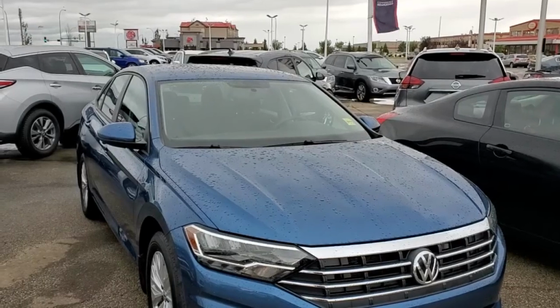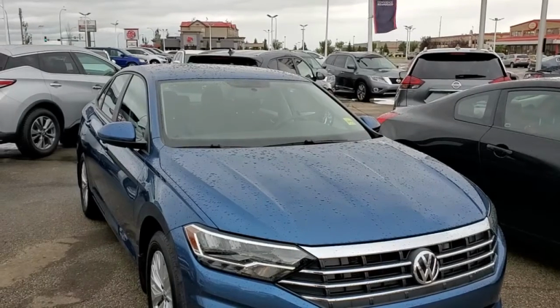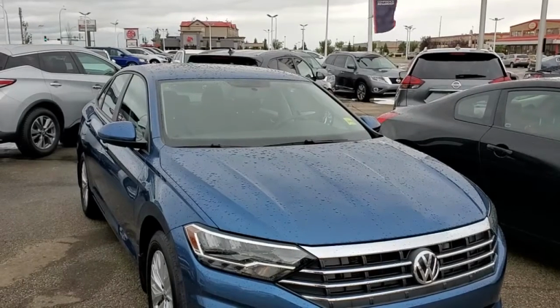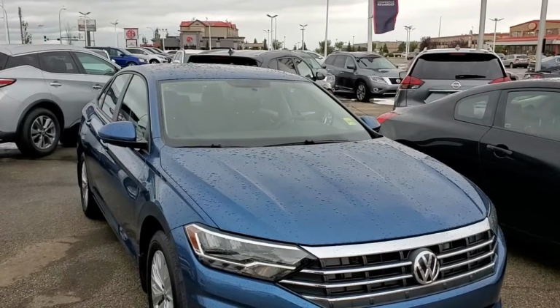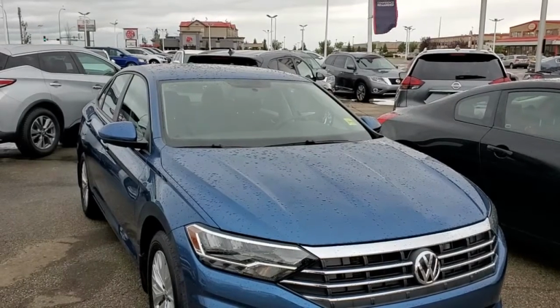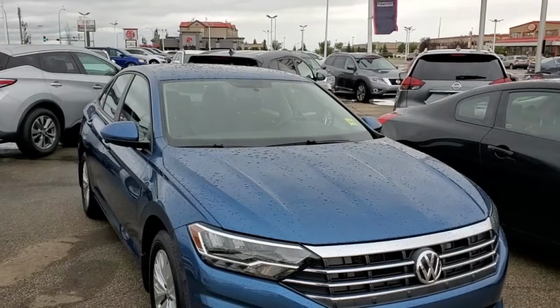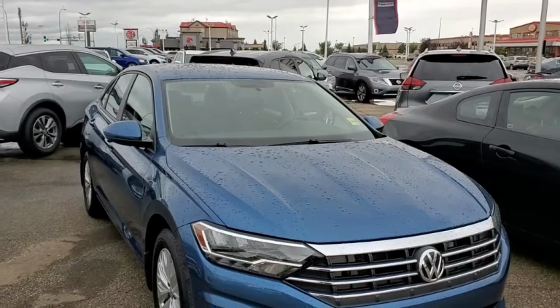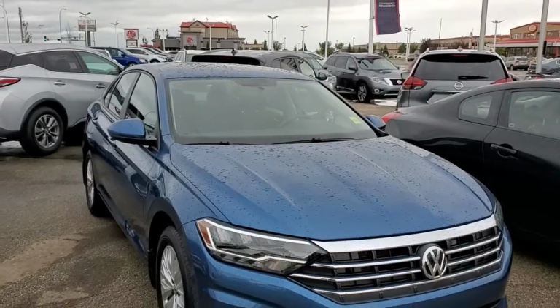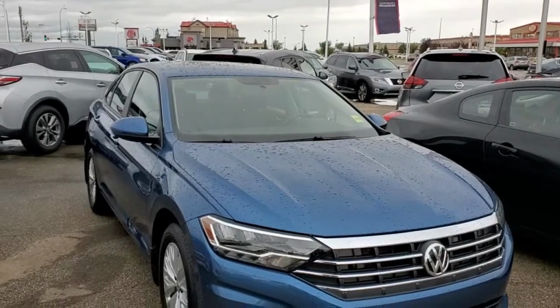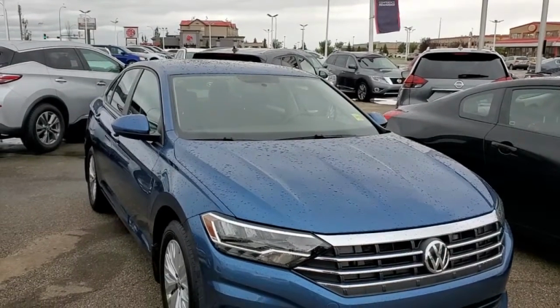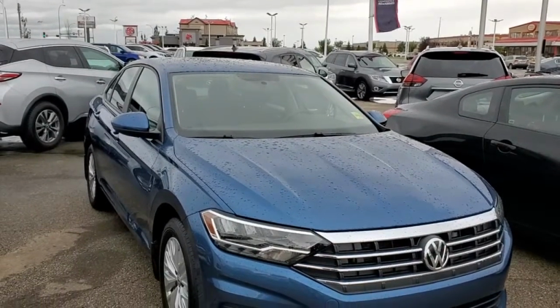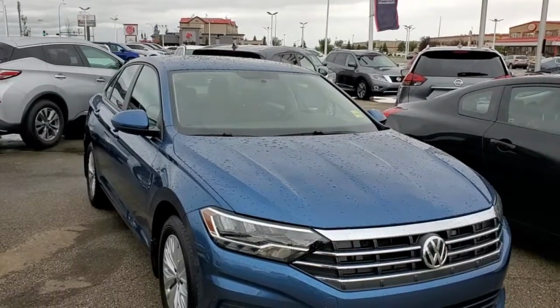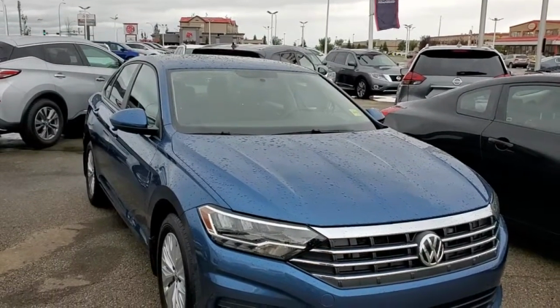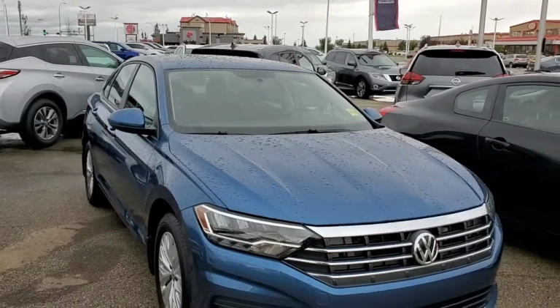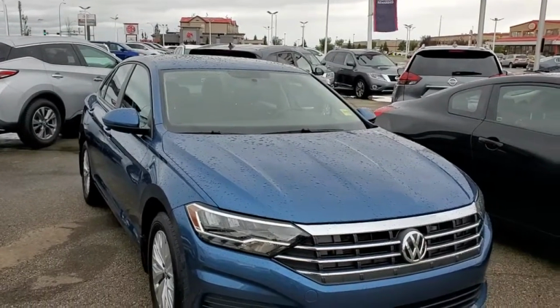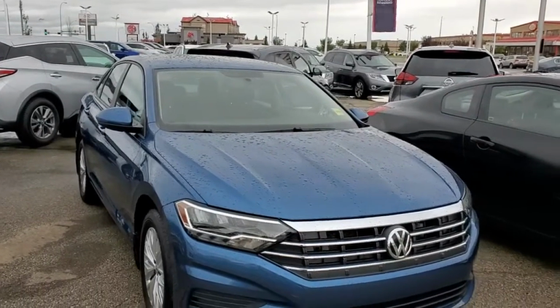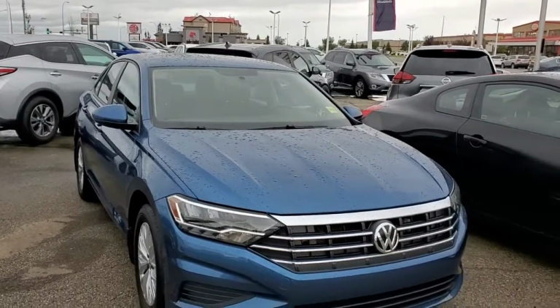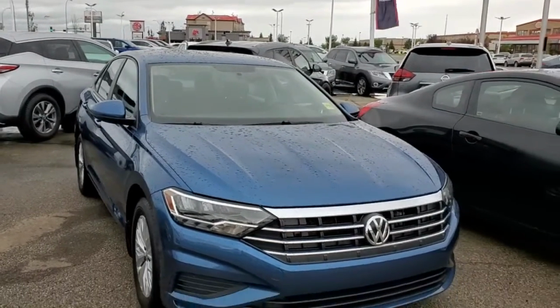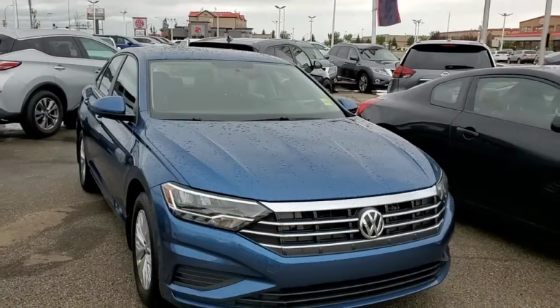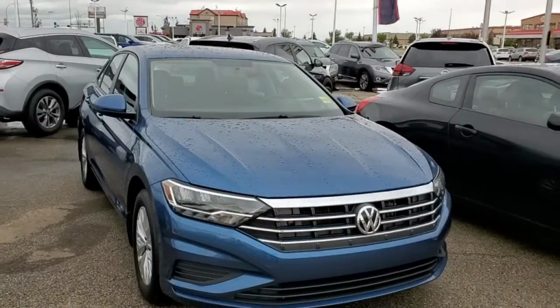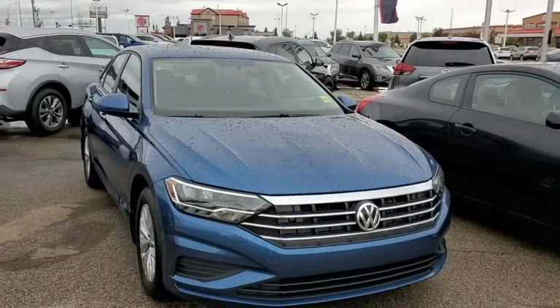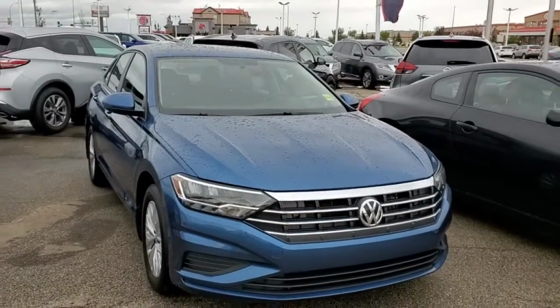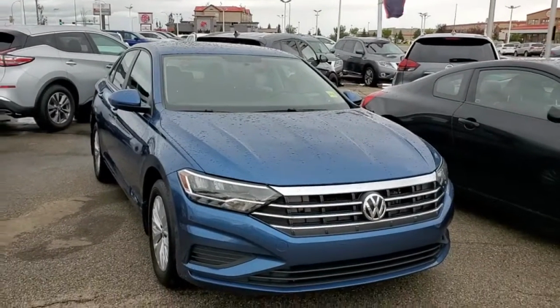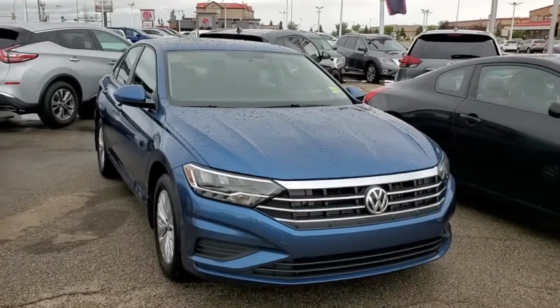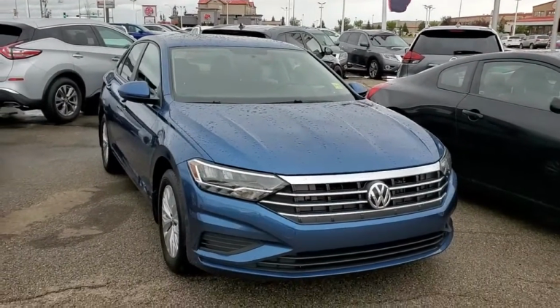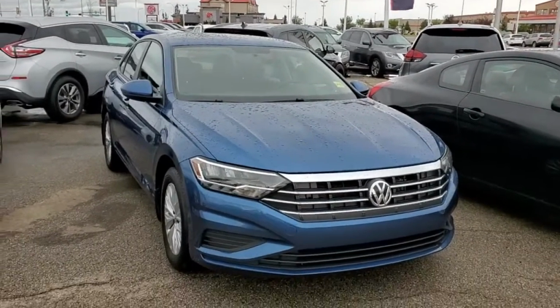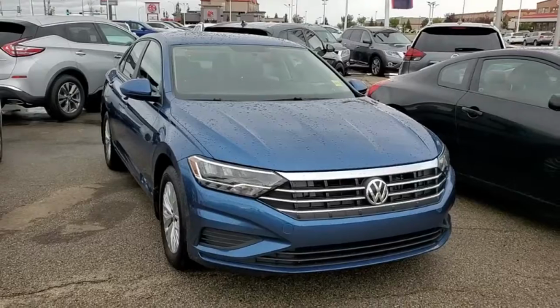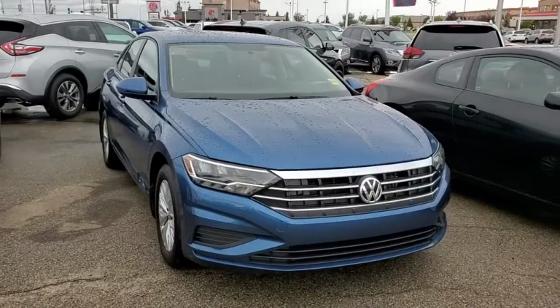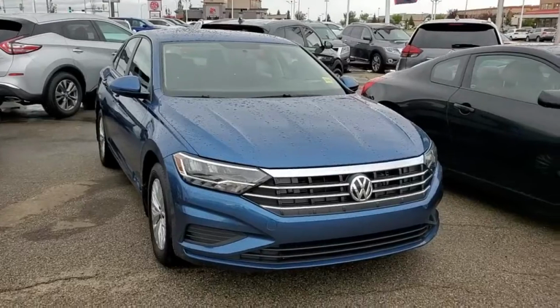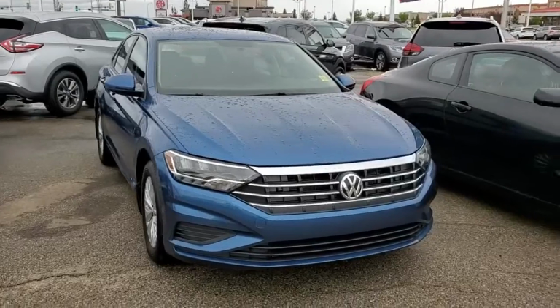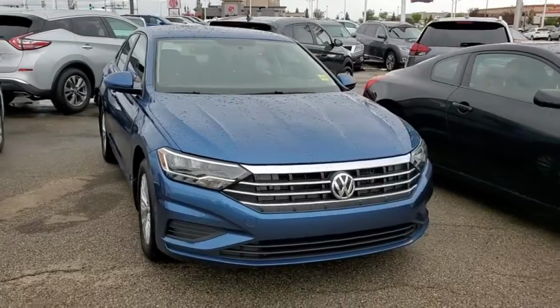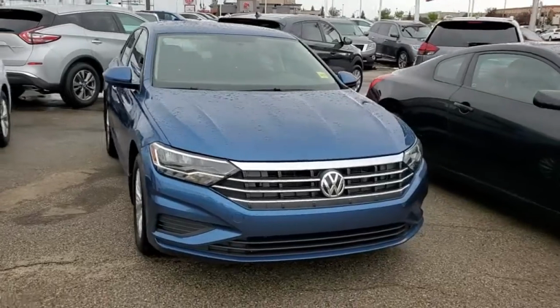Good morning, Geoffrey Hopper here from Sheba Nissan. Here's the 2019 Volkswagen Jetta.